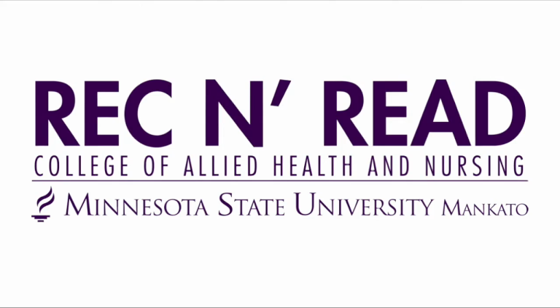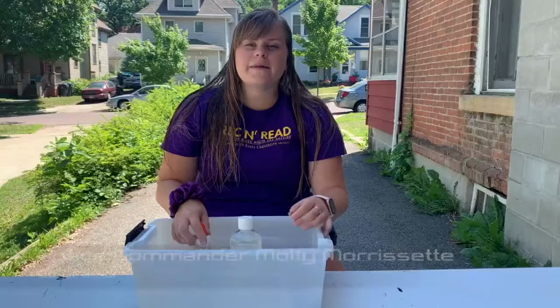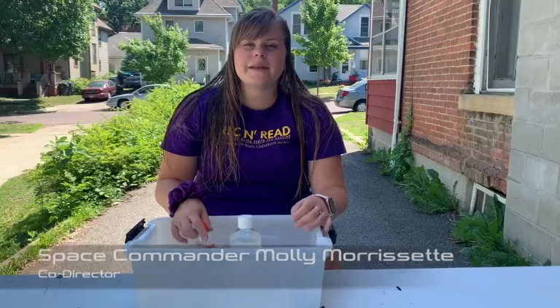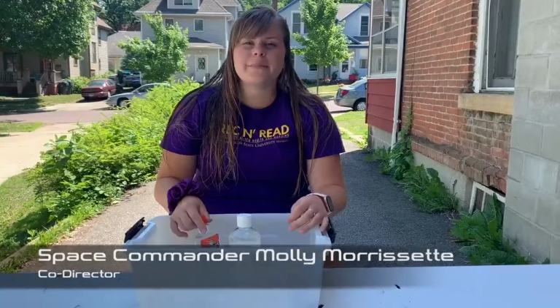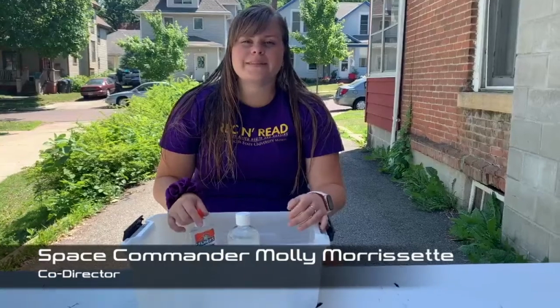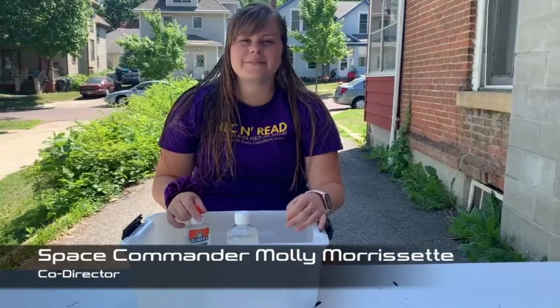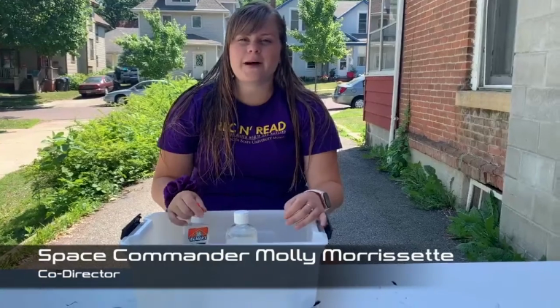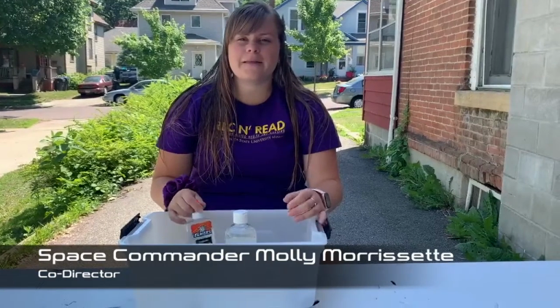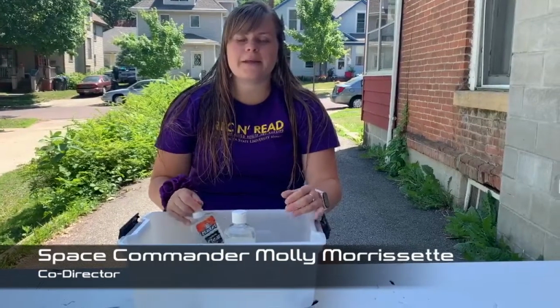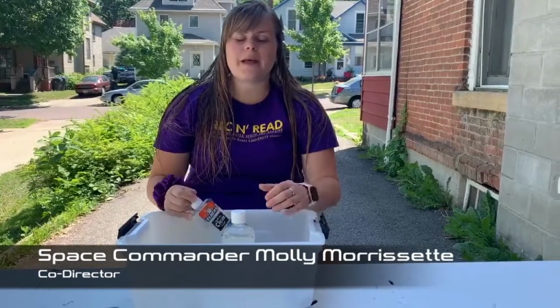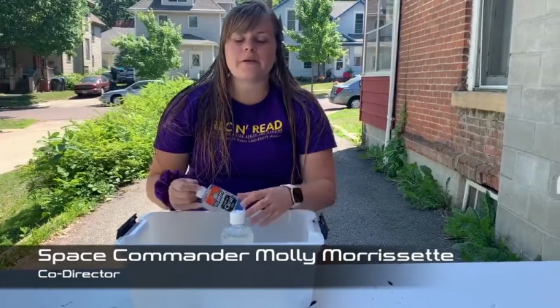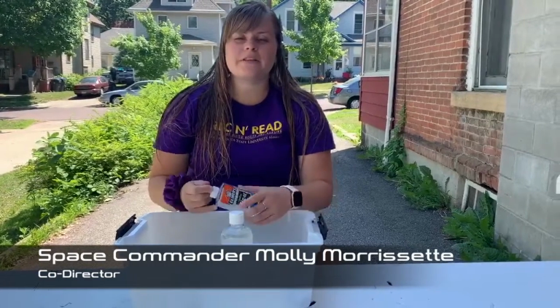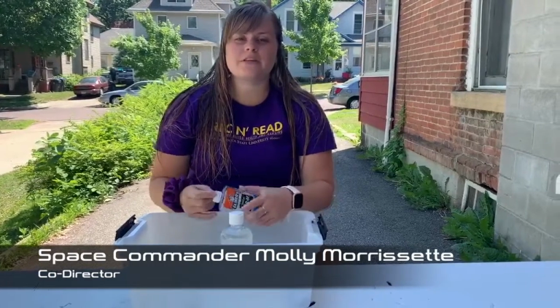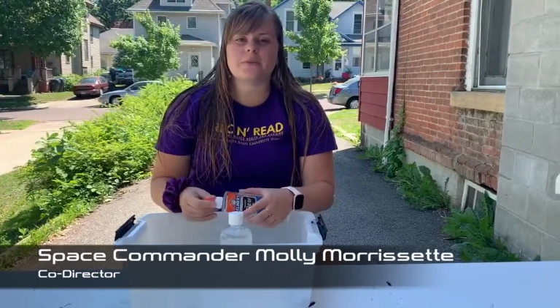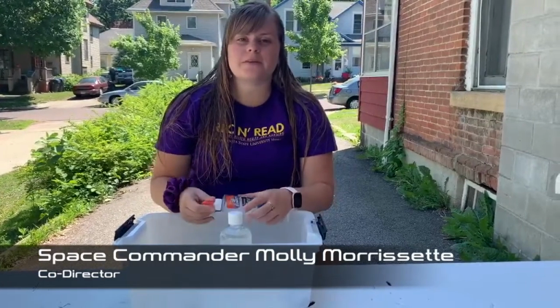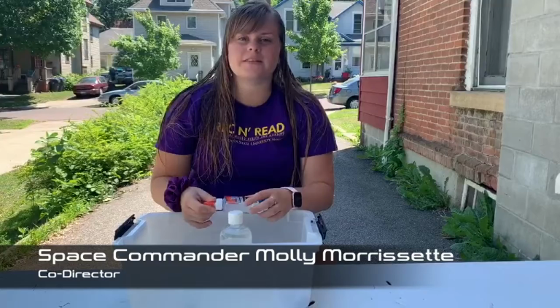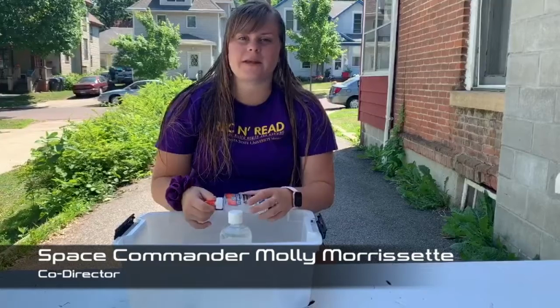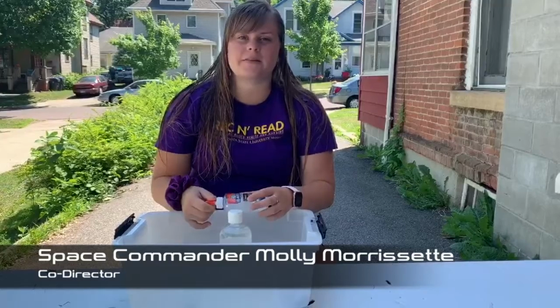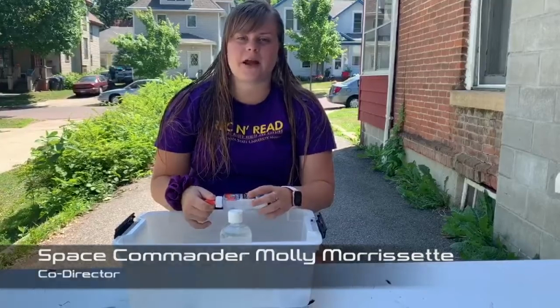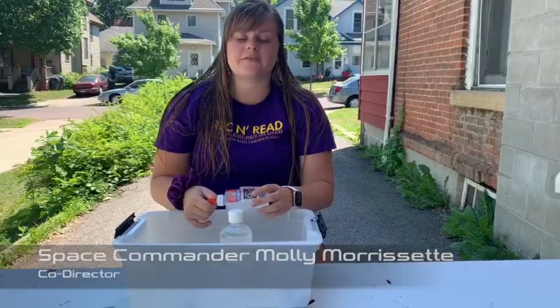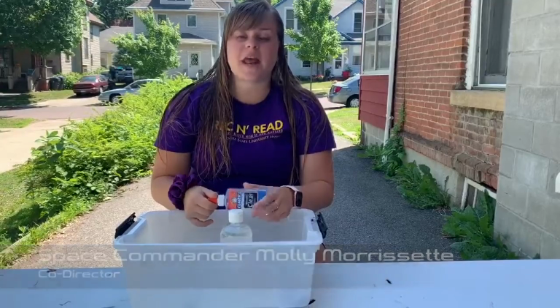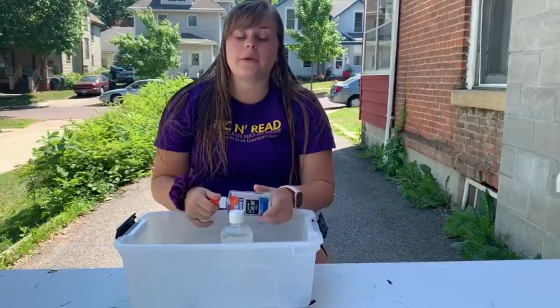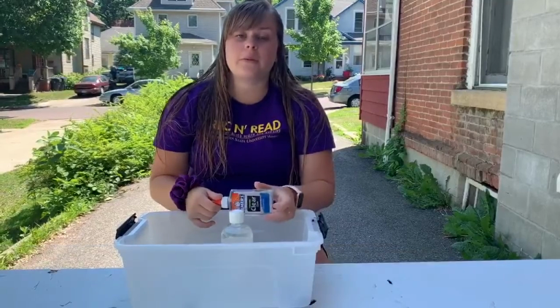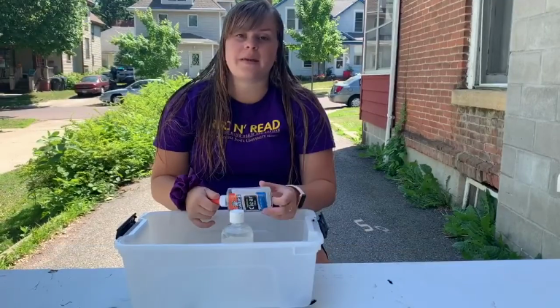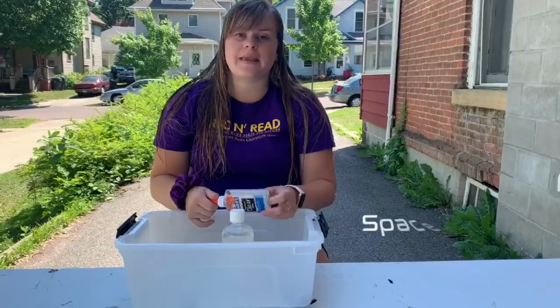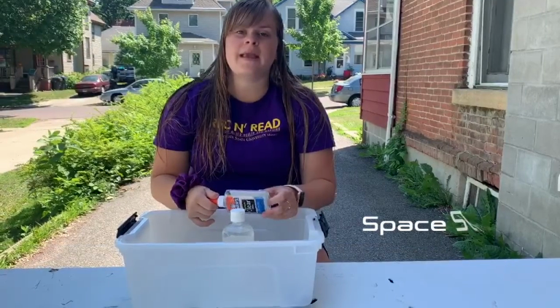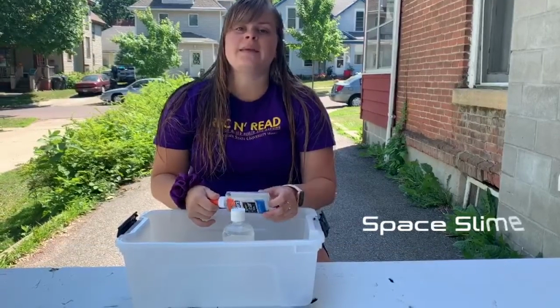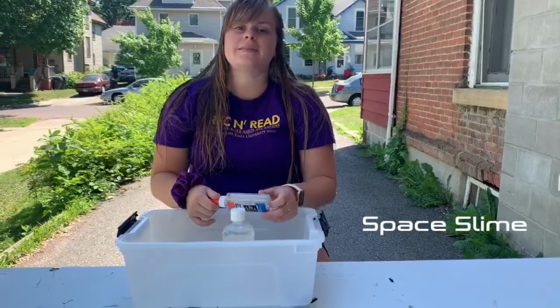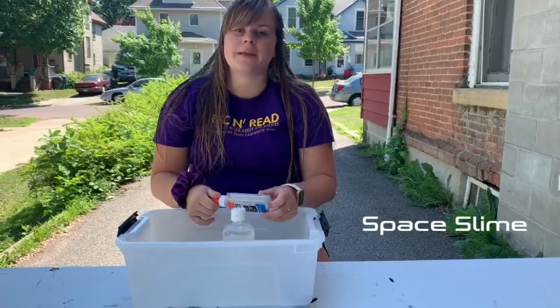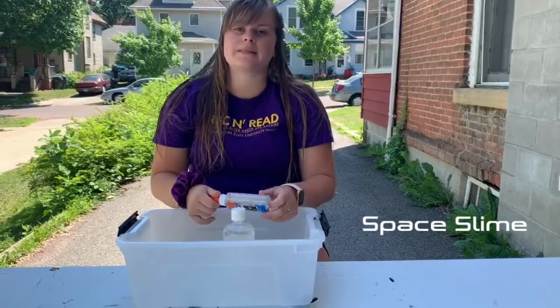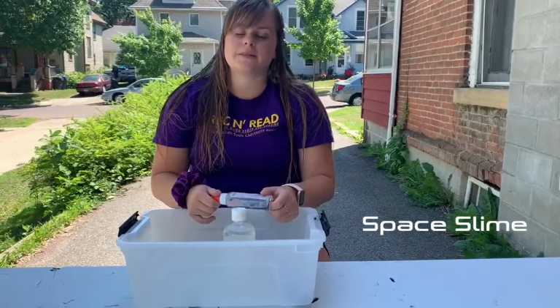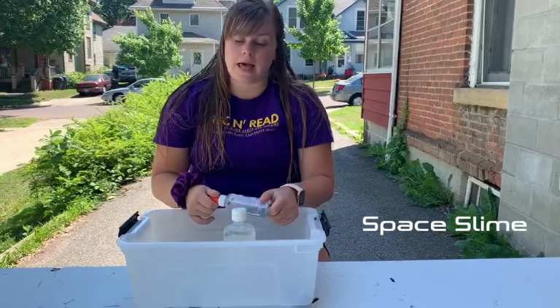Hello campers, it's Molly here back with a super fun spacecraft. Today we will be making space slime.